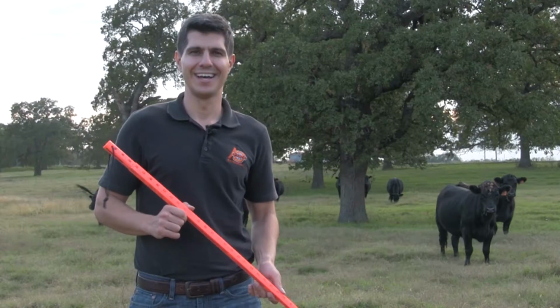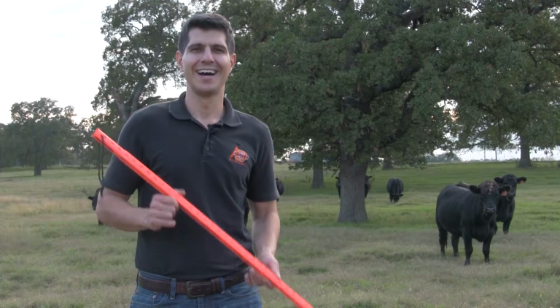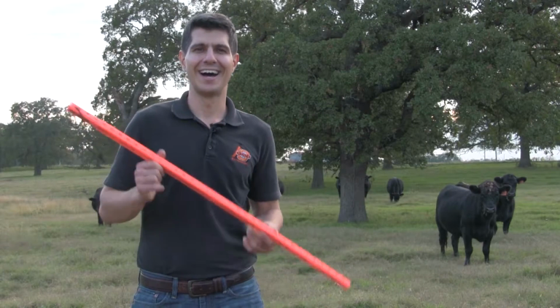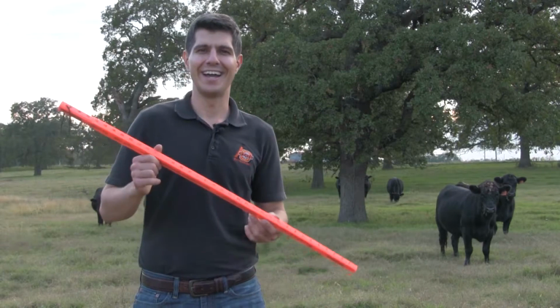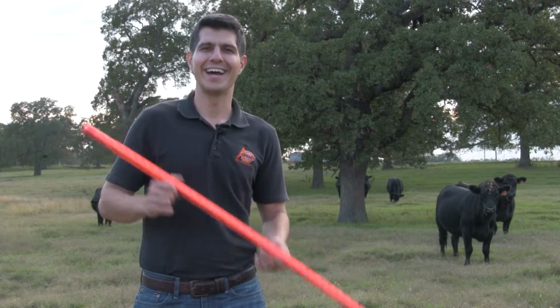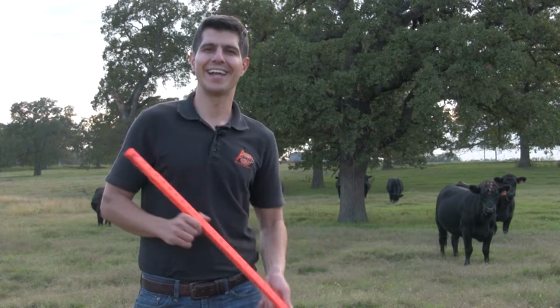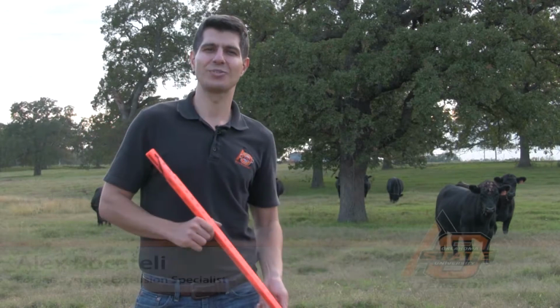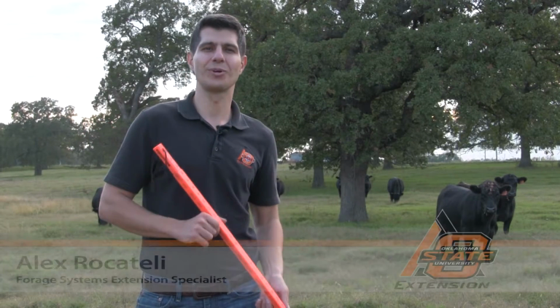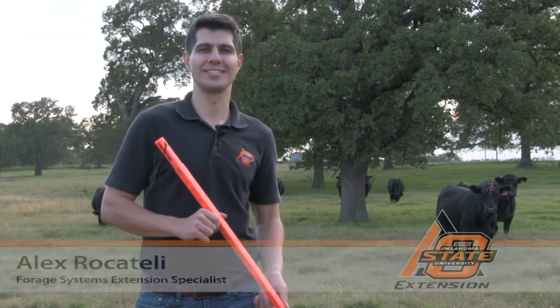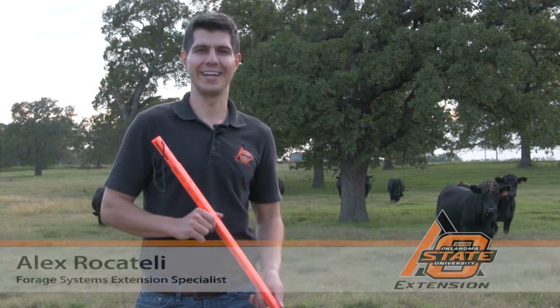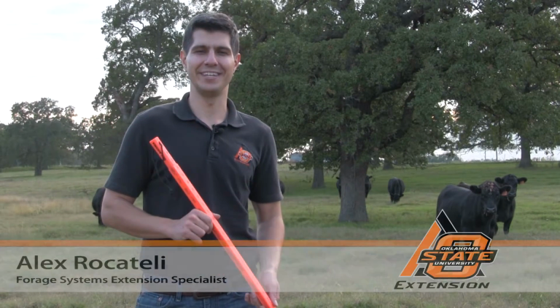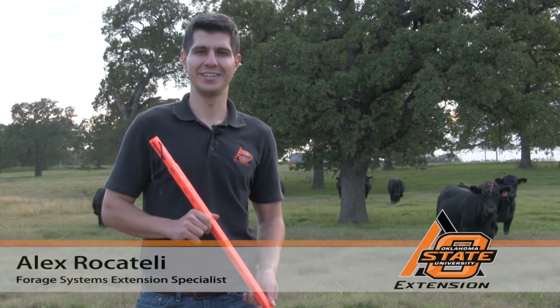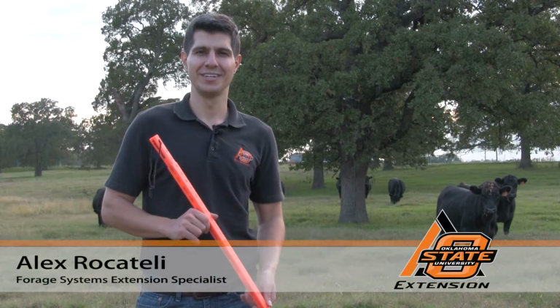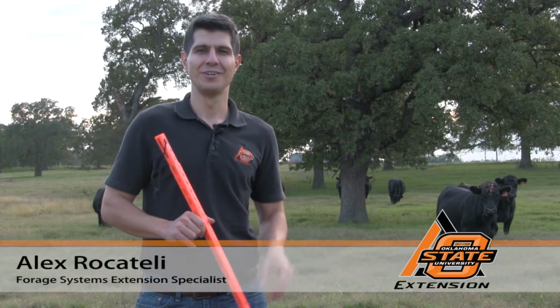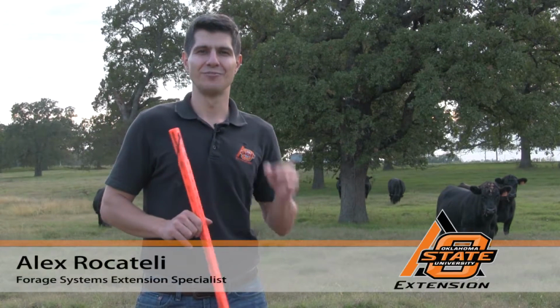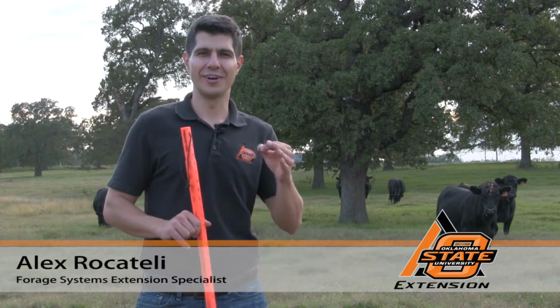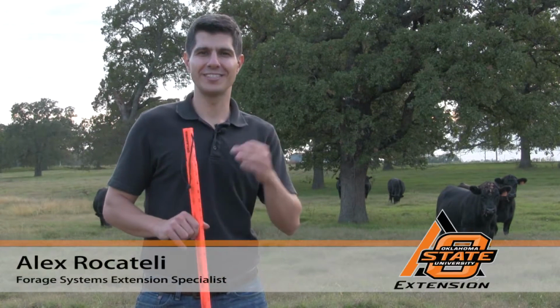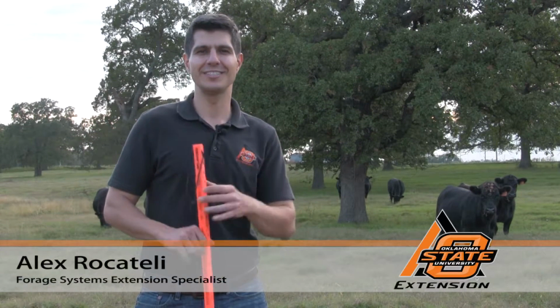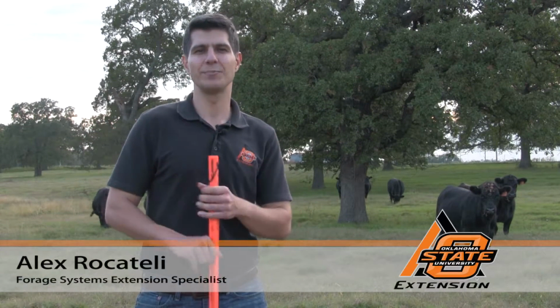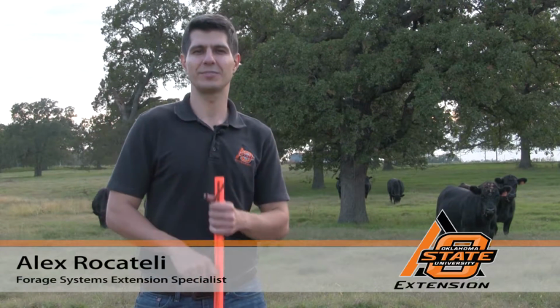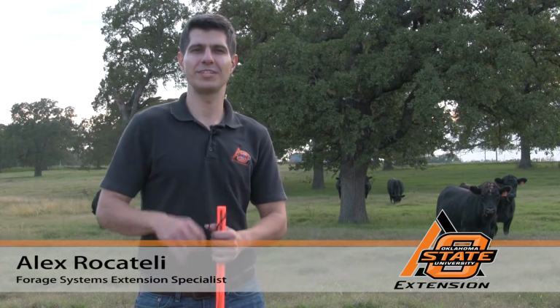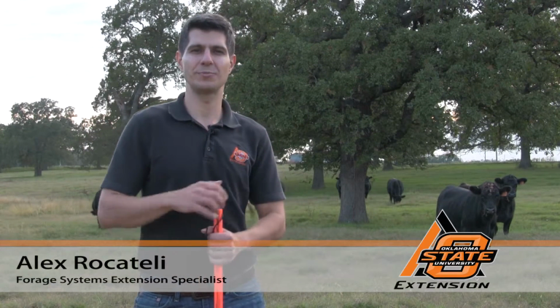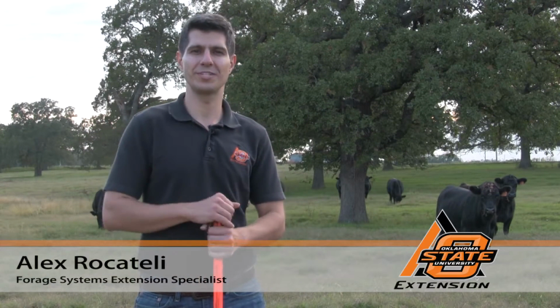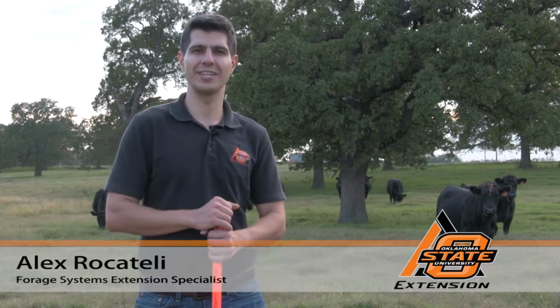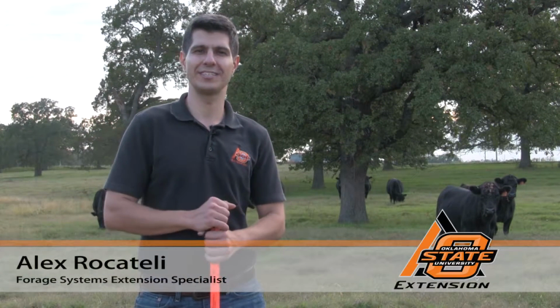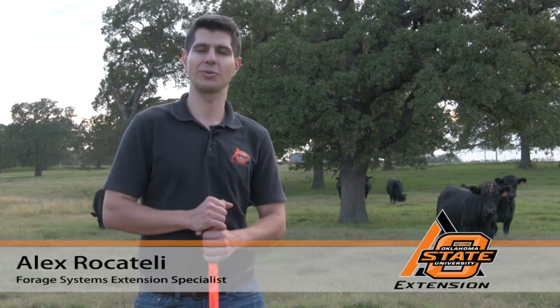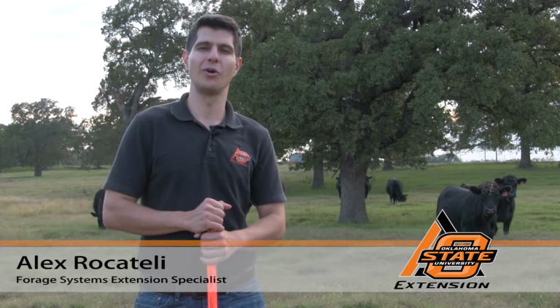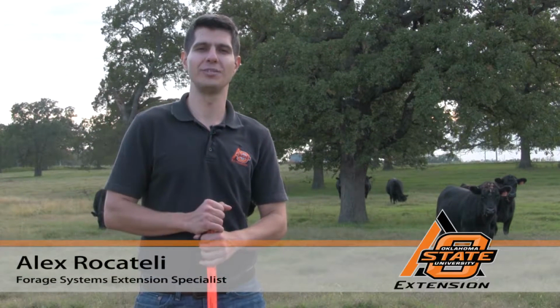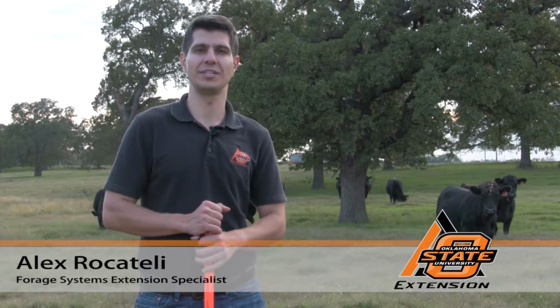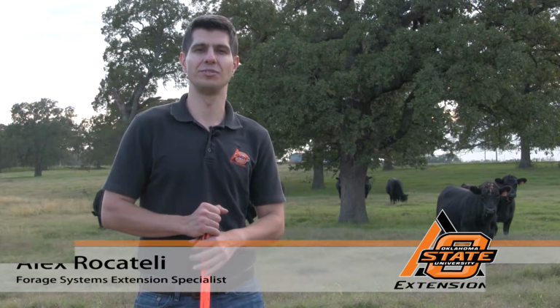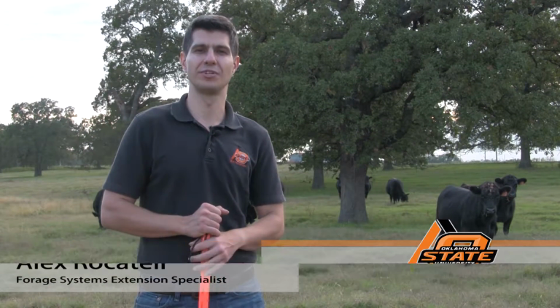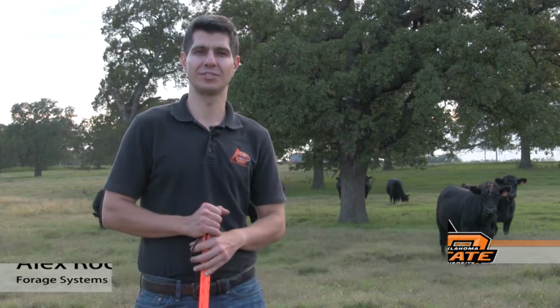Hi, Alex Rocatelli here, Forage System Extension Specialist at Oklahoma State University.